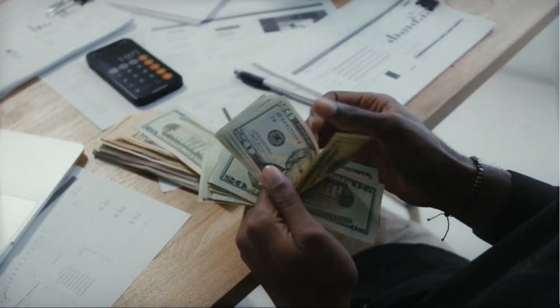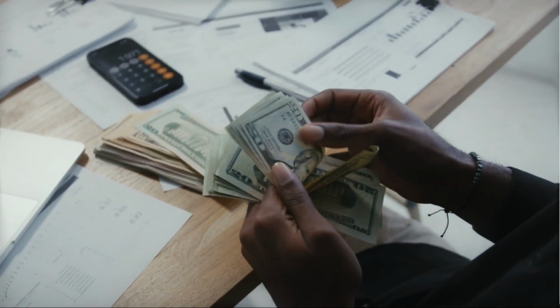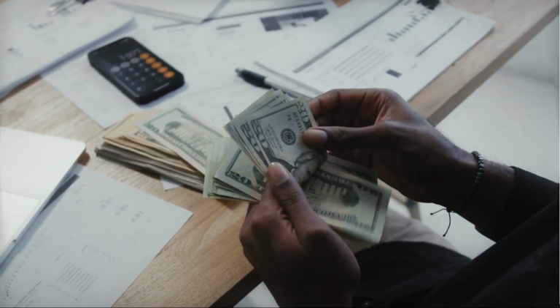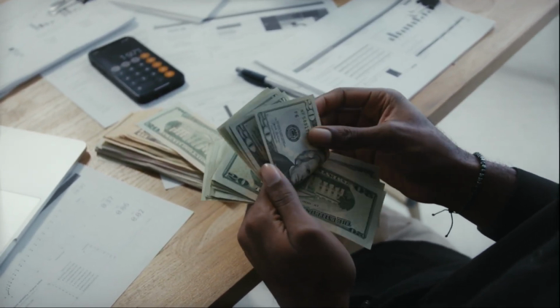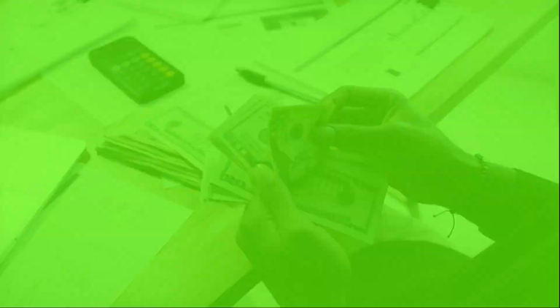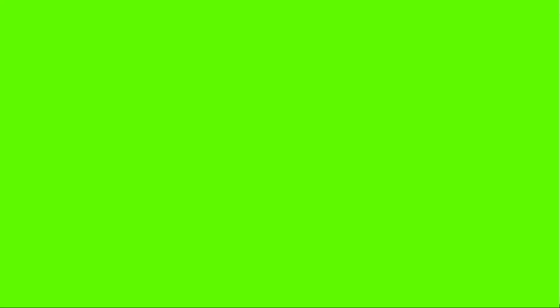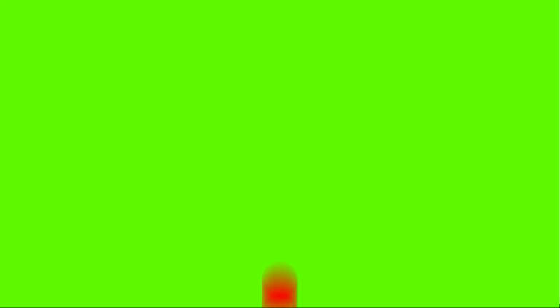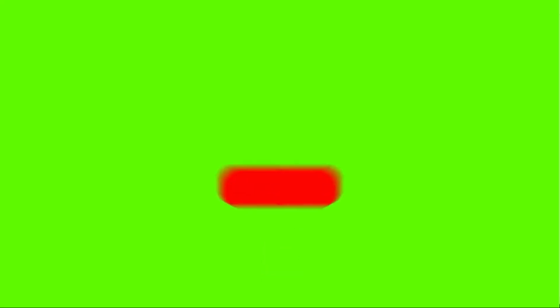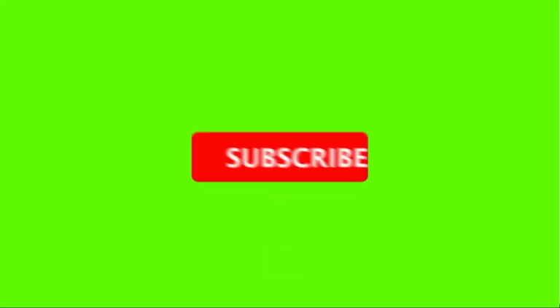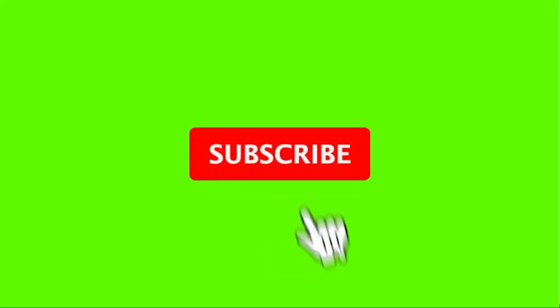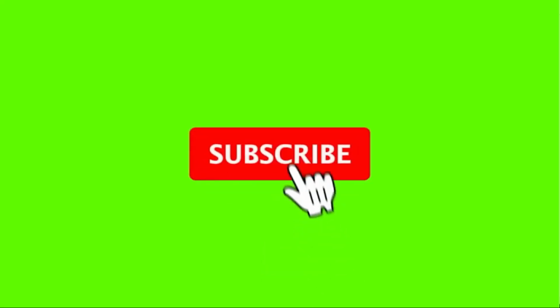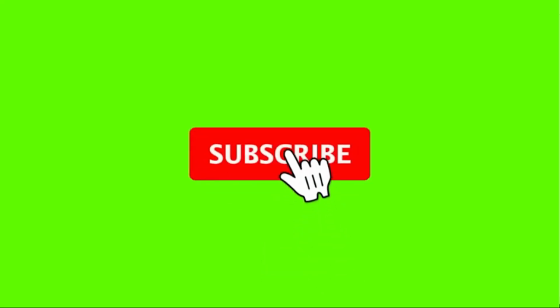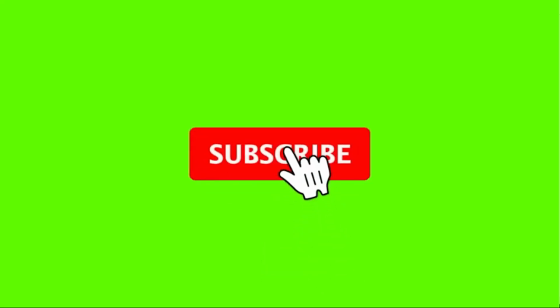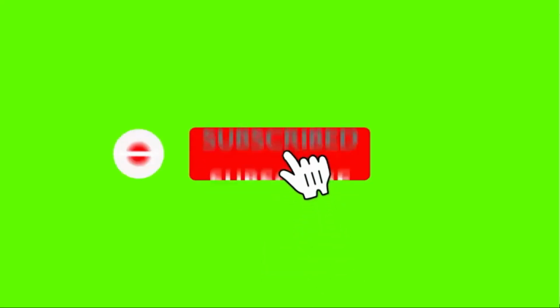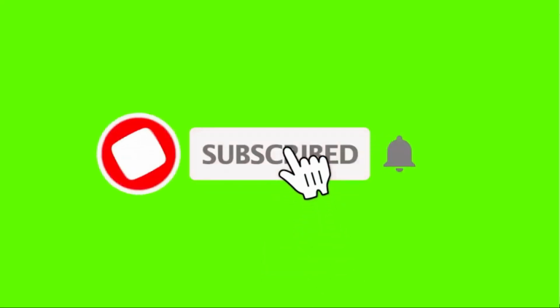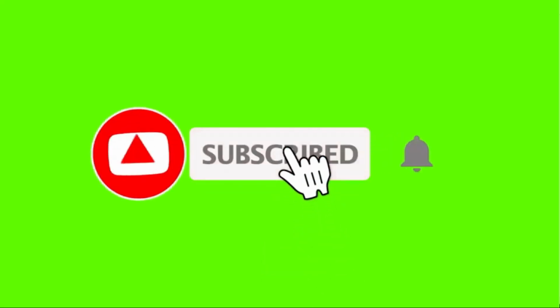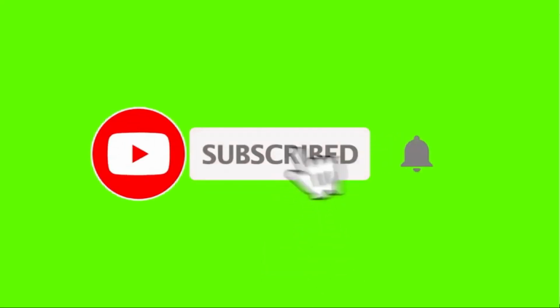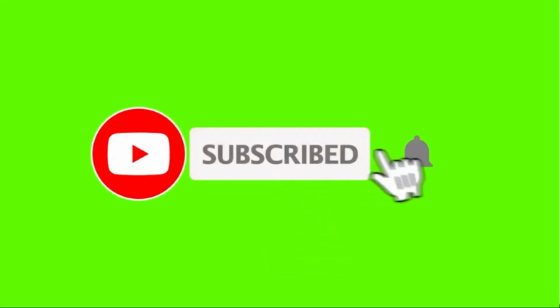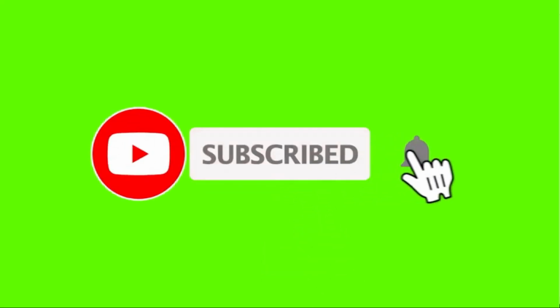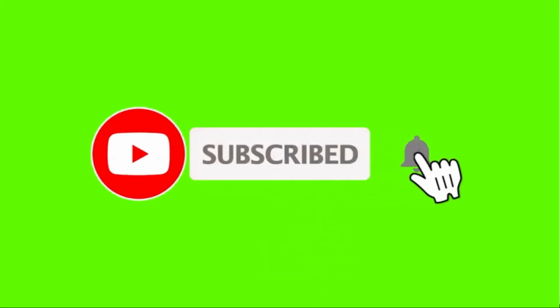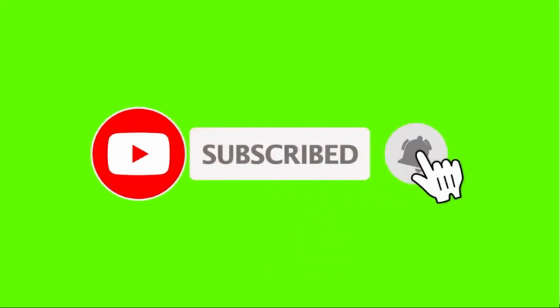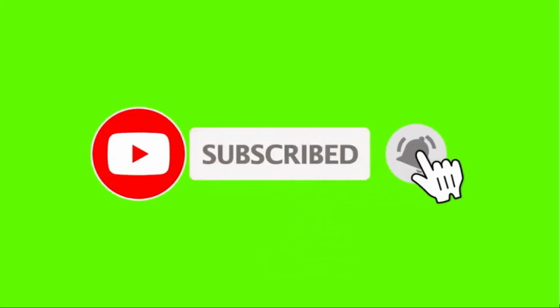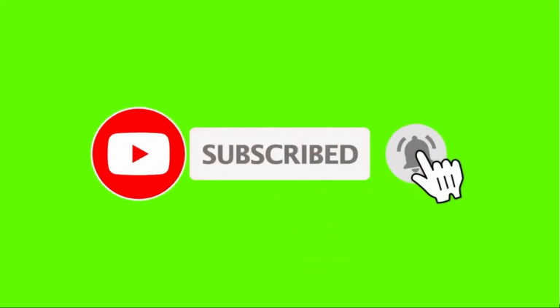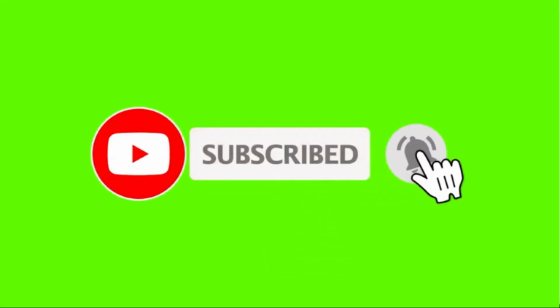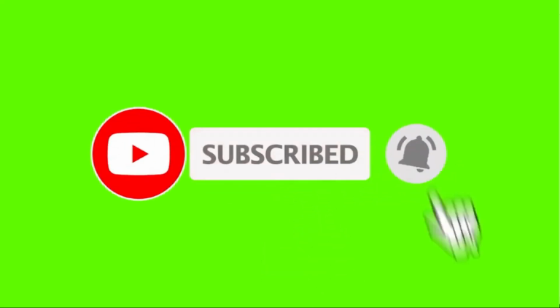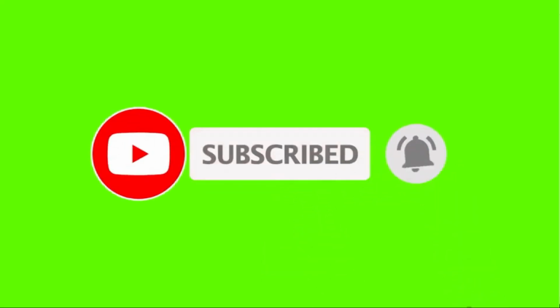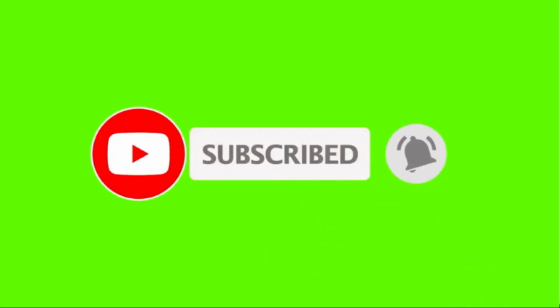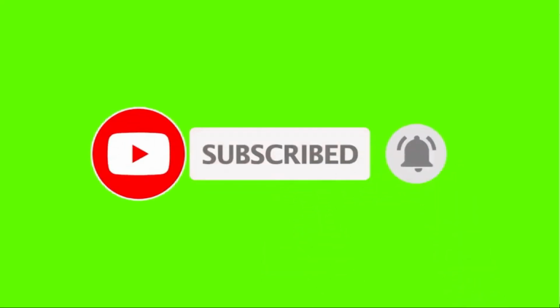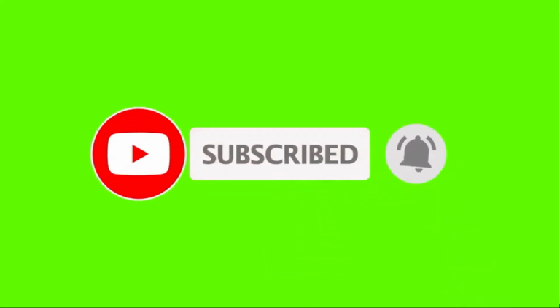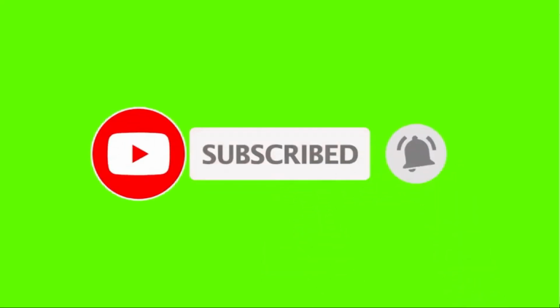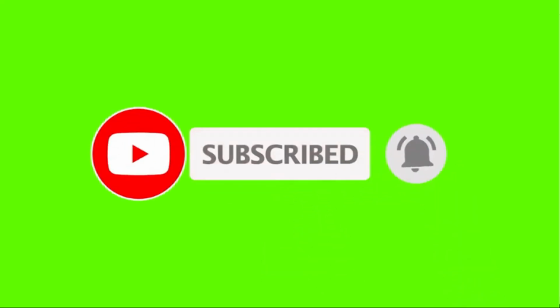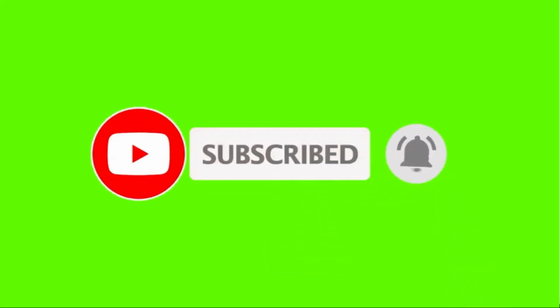If you are new and you have not subscribed, kindly hit the subscribe button and press the notification bell for updates on my next videos.